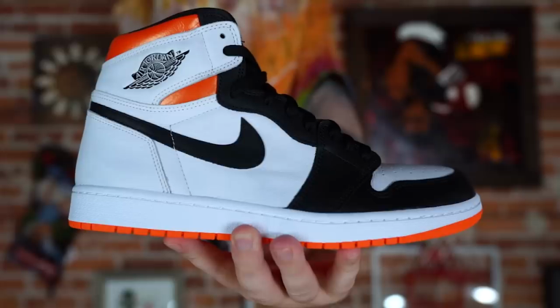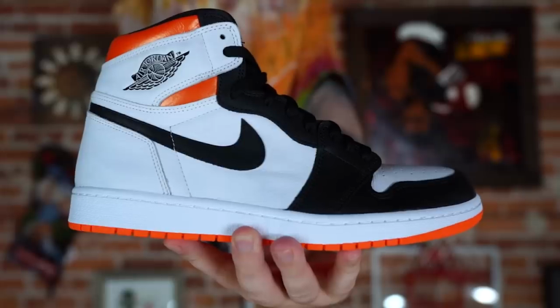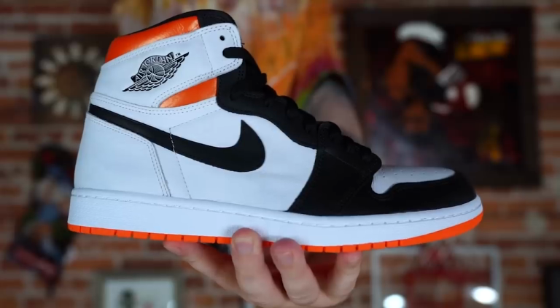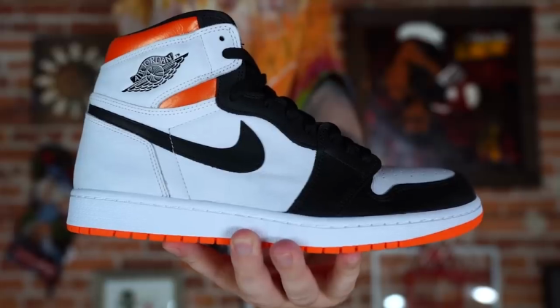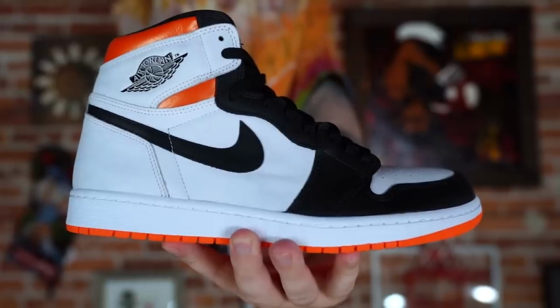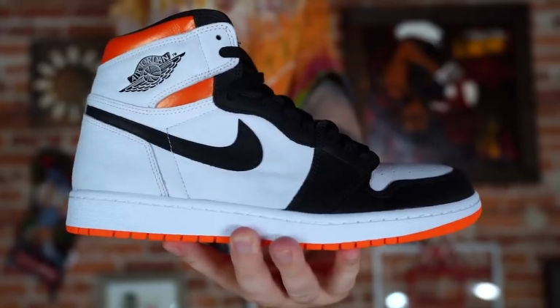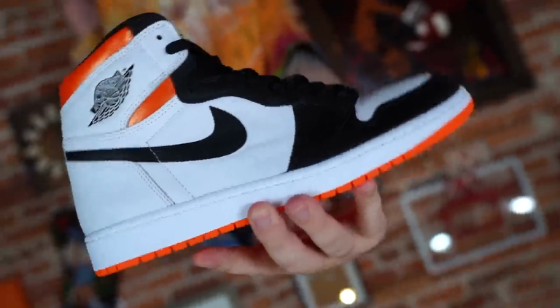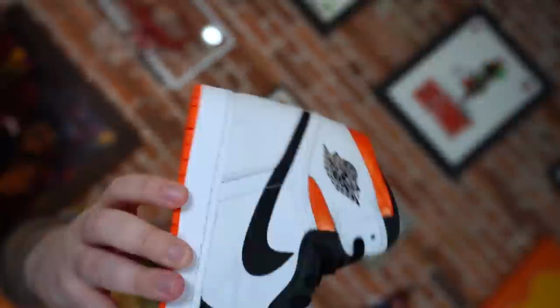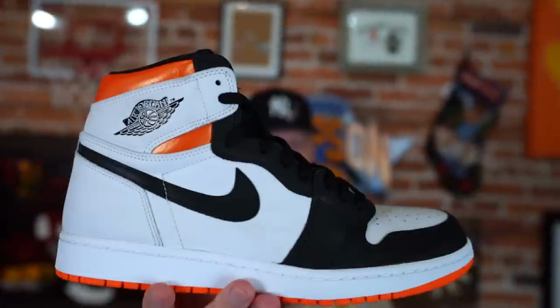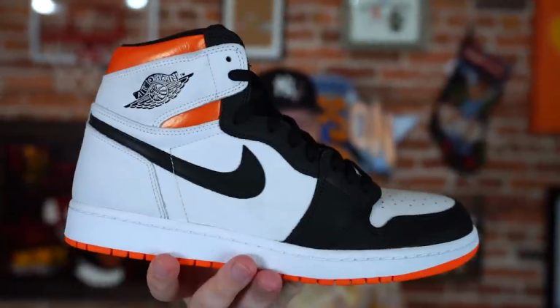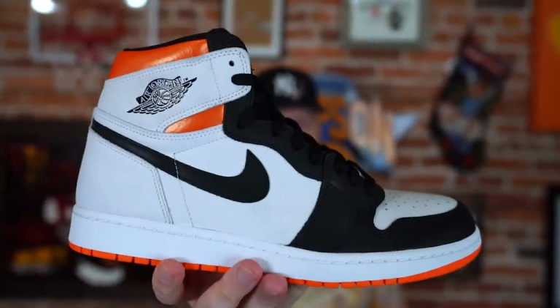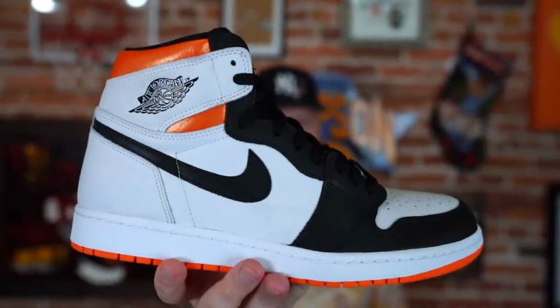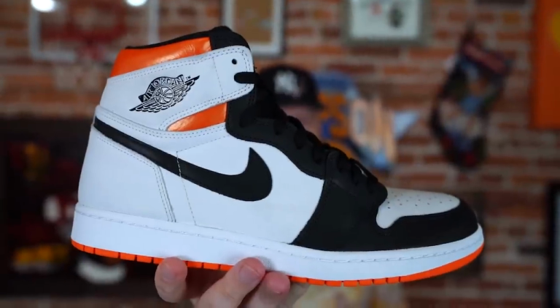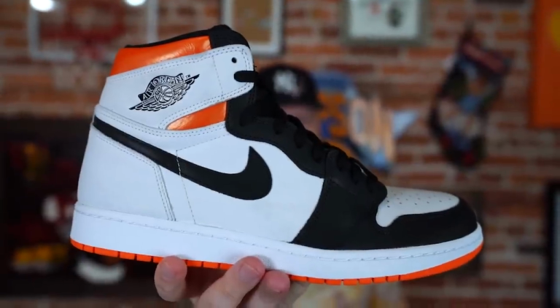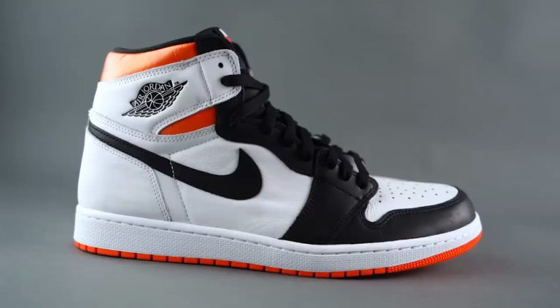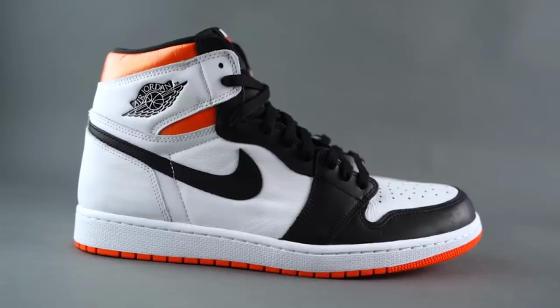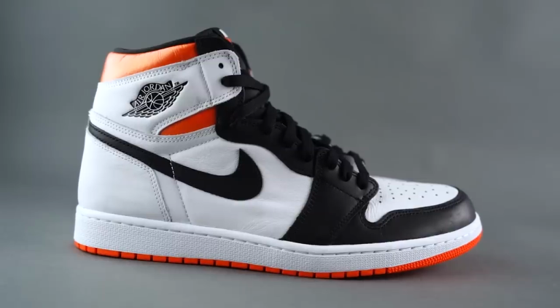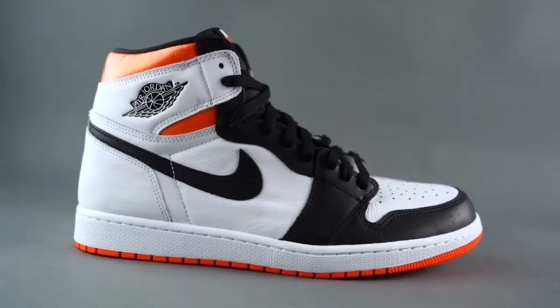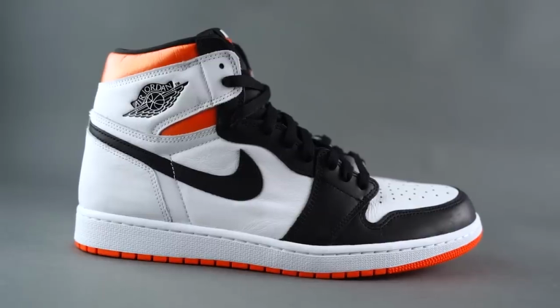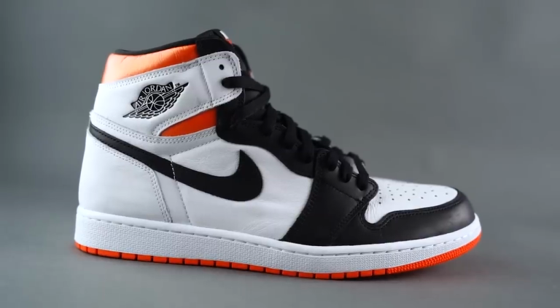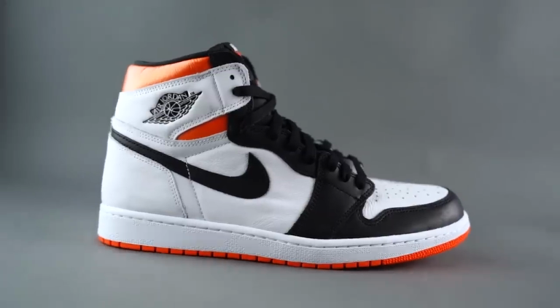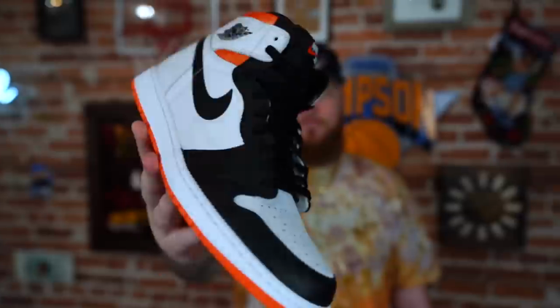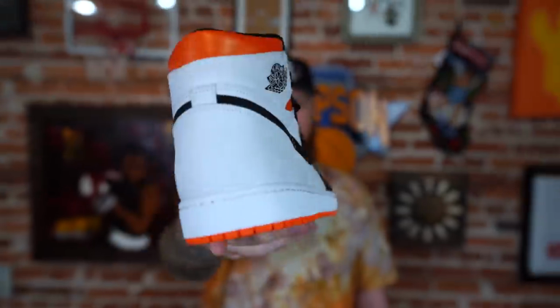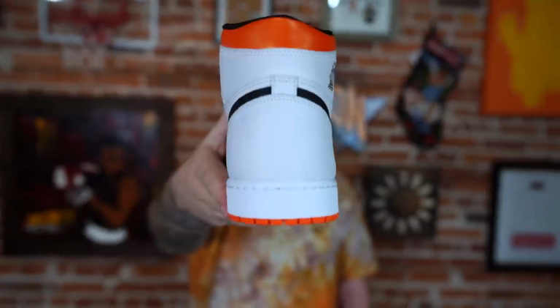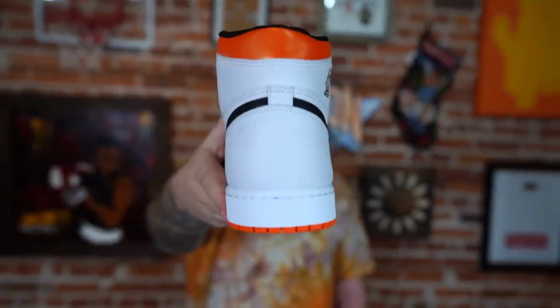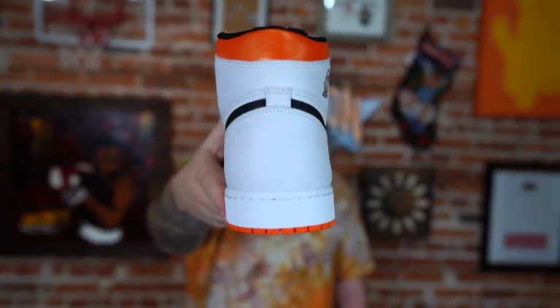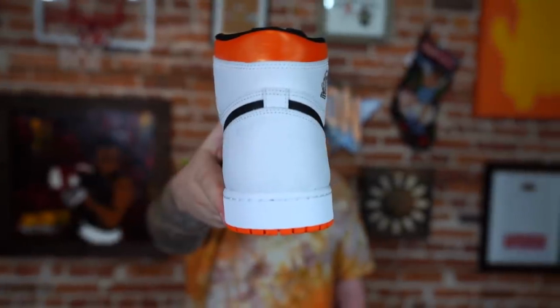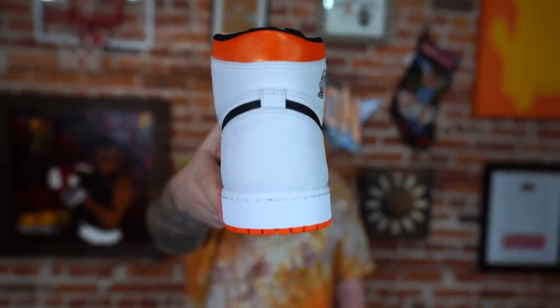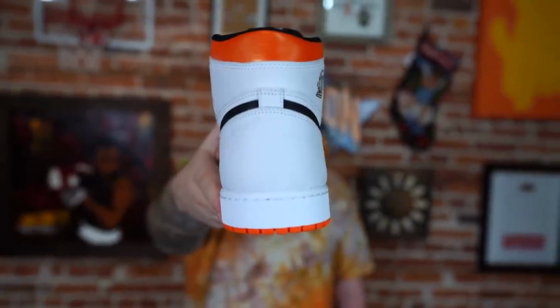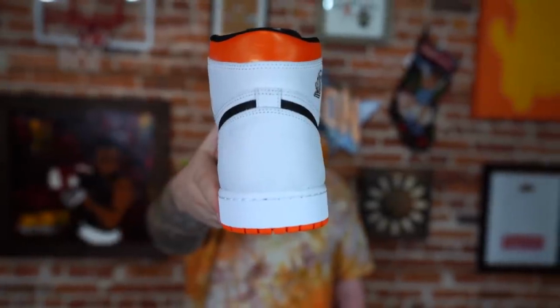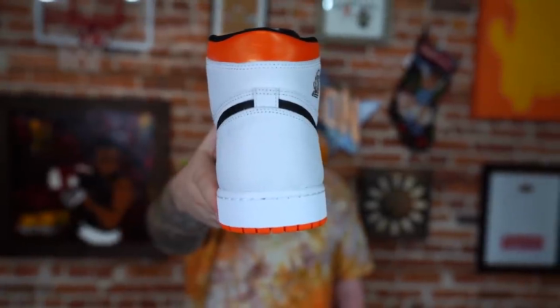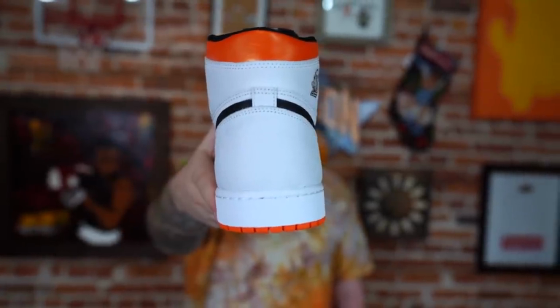Shouts to the homies Kicks Are For Us for looking out. They are a local resale shop down here in the Tampa area and we definitely appreciate them.